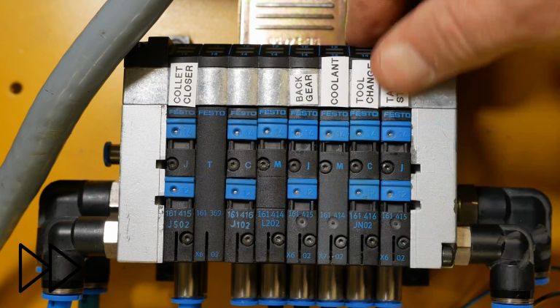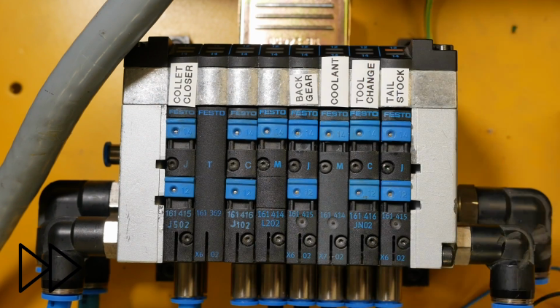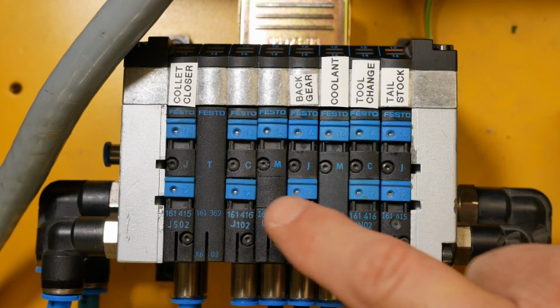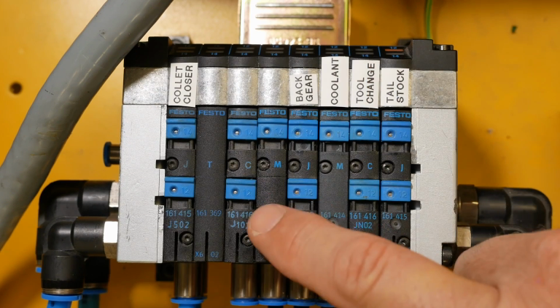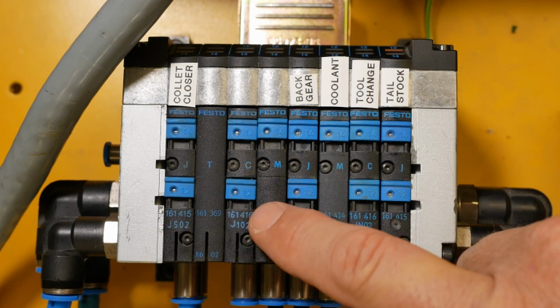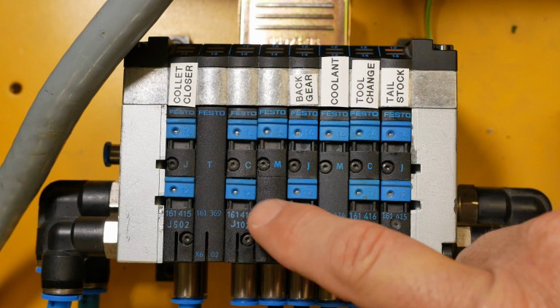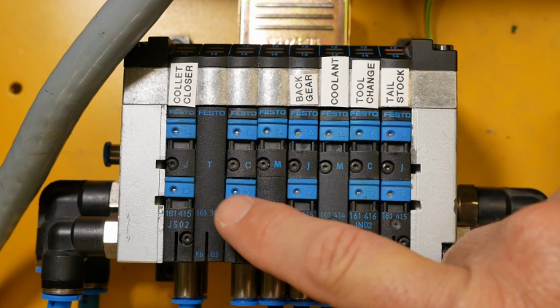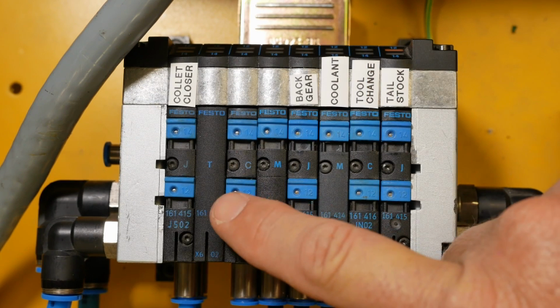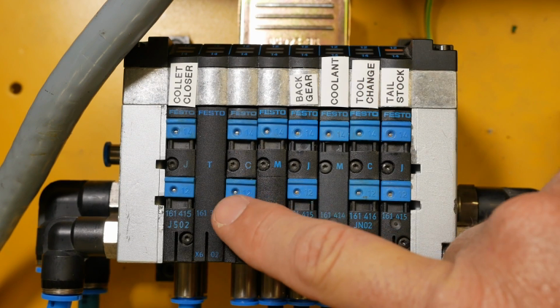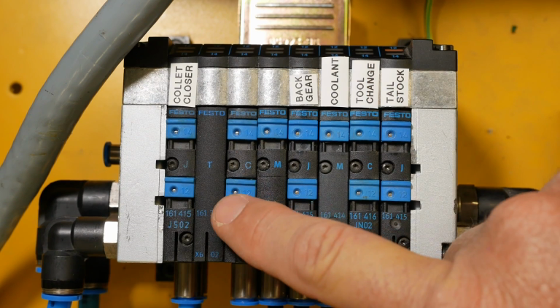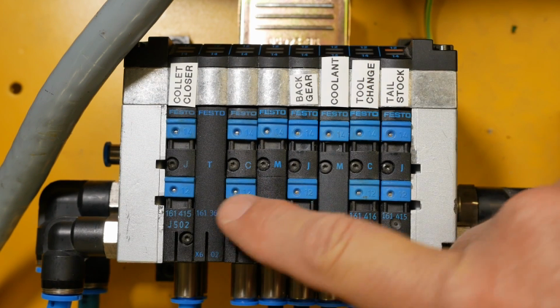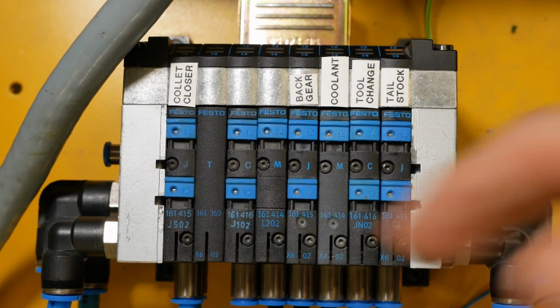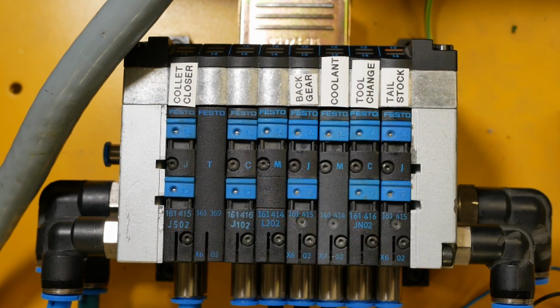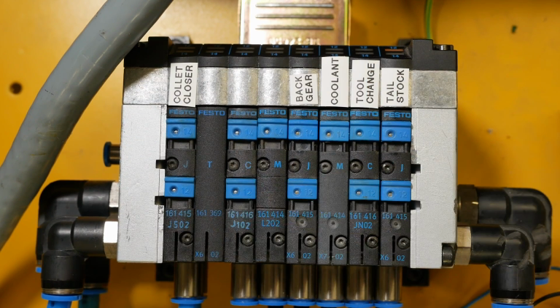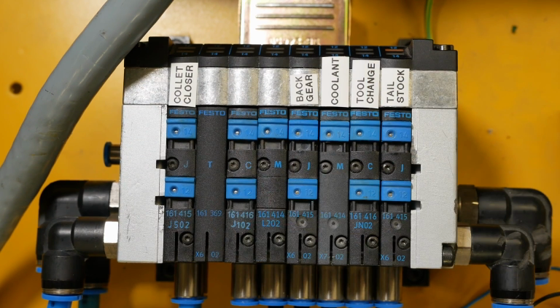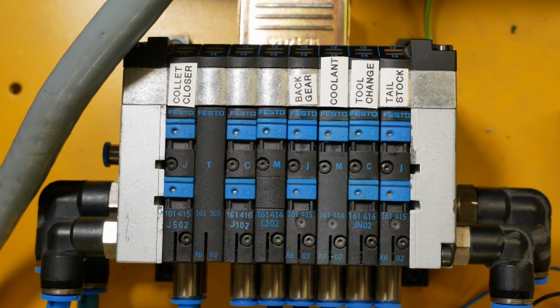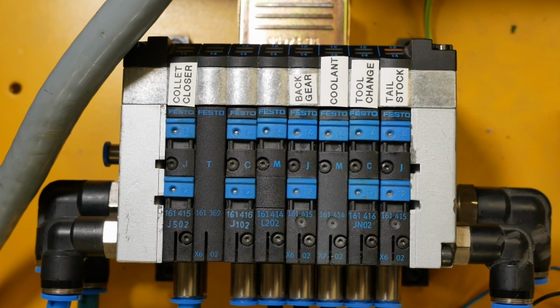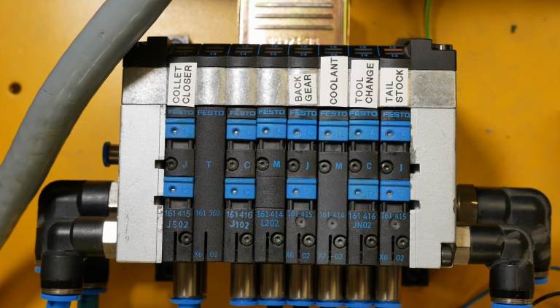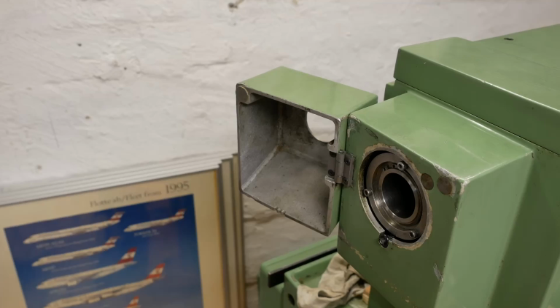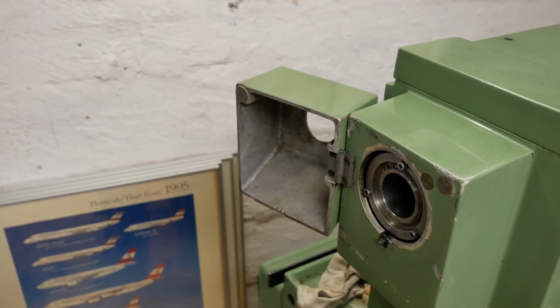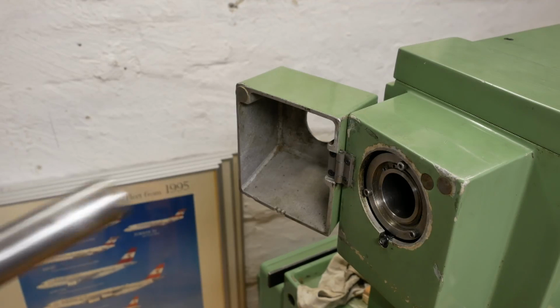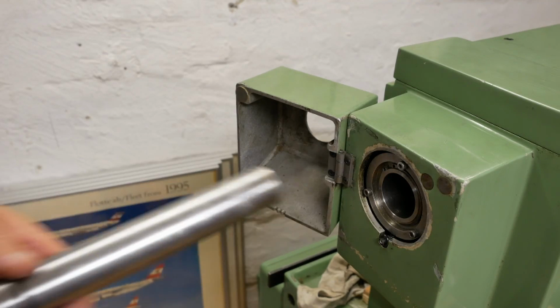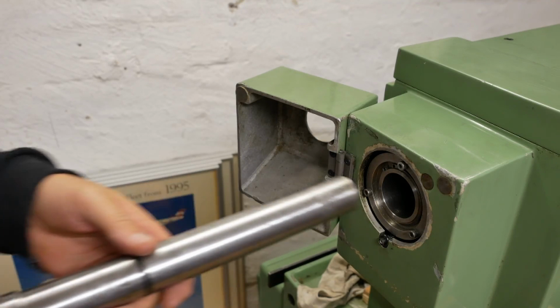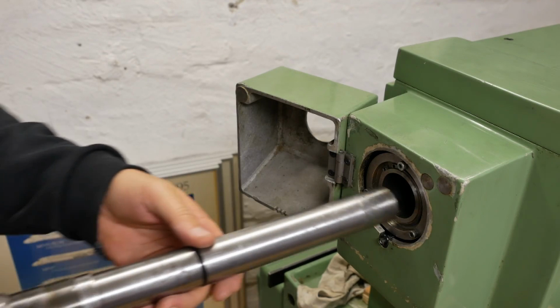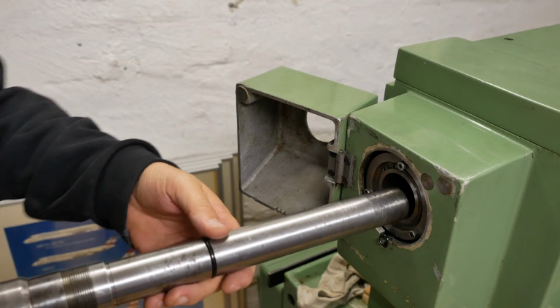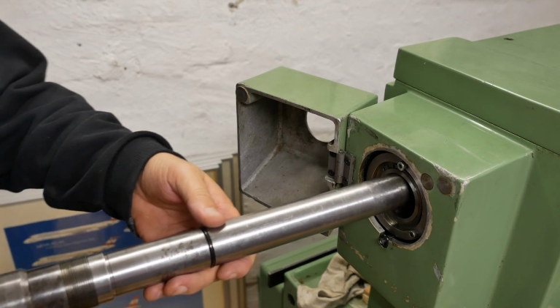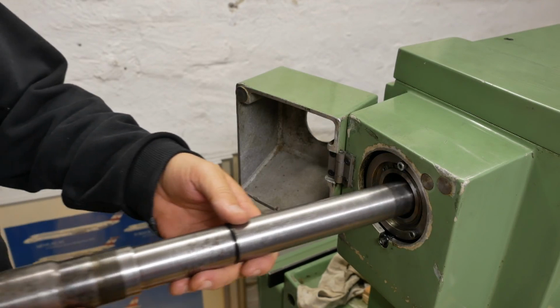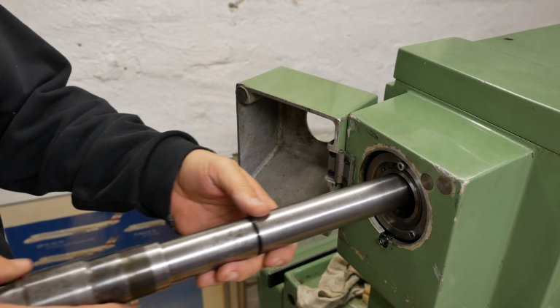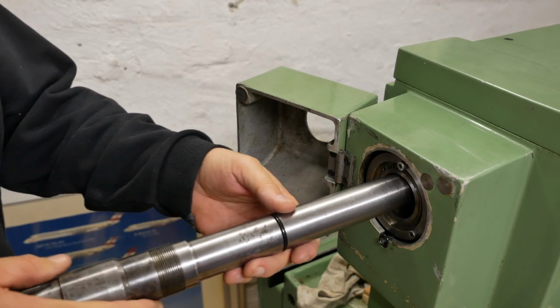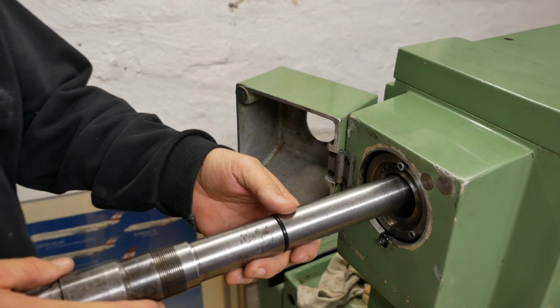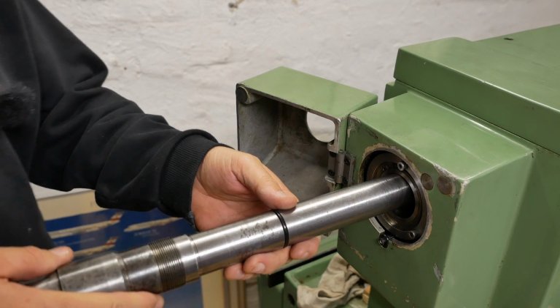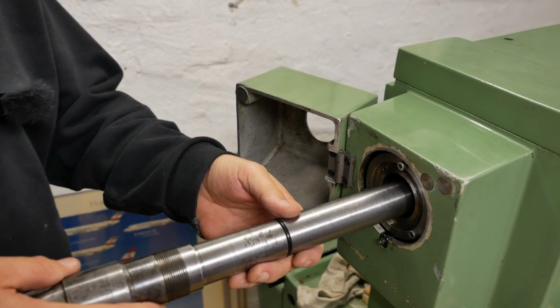There are two spare positions. Now let's set up and test the first system - the collet closer.